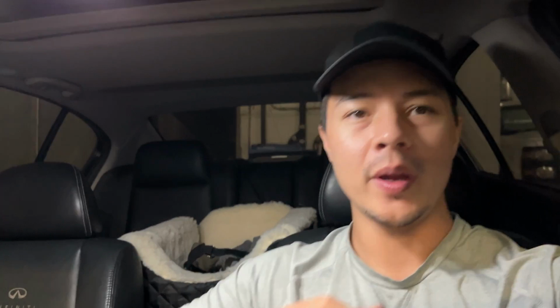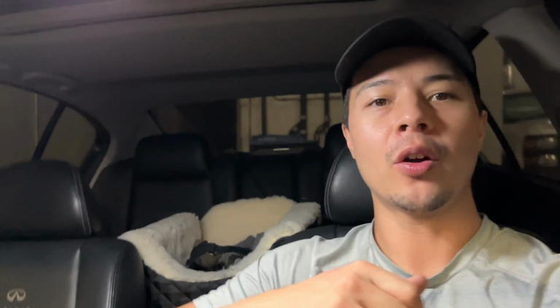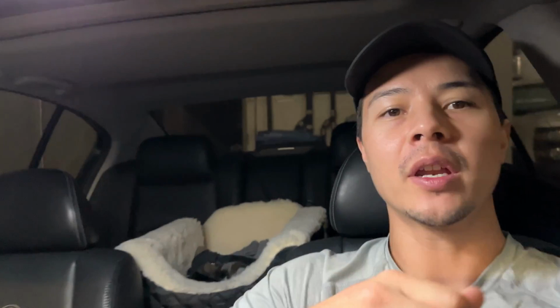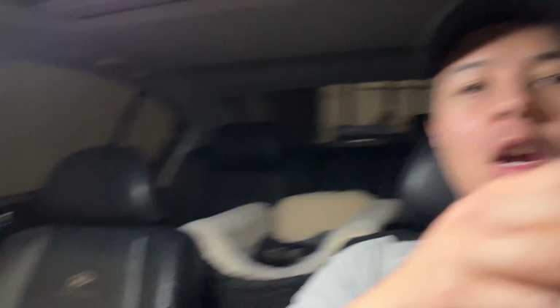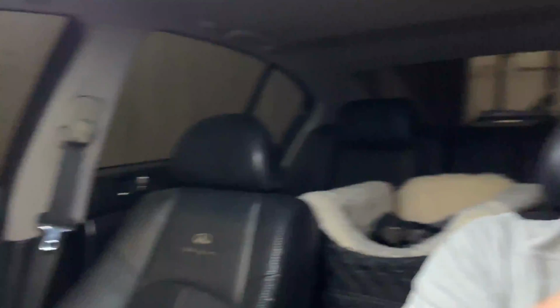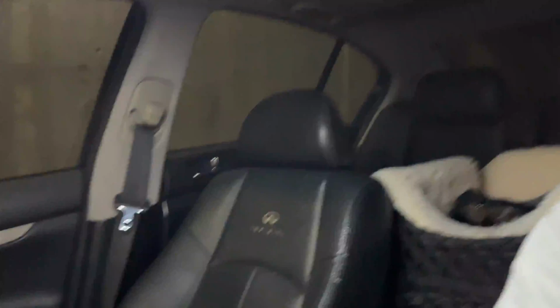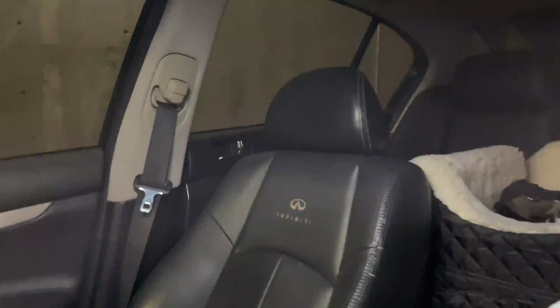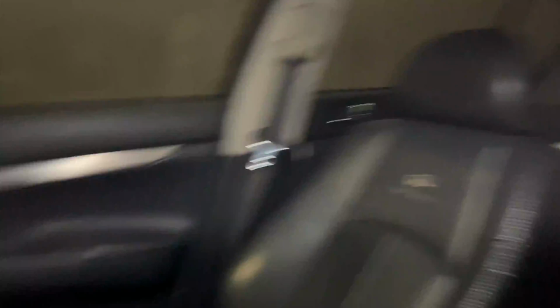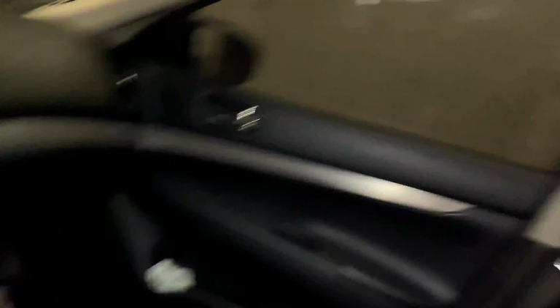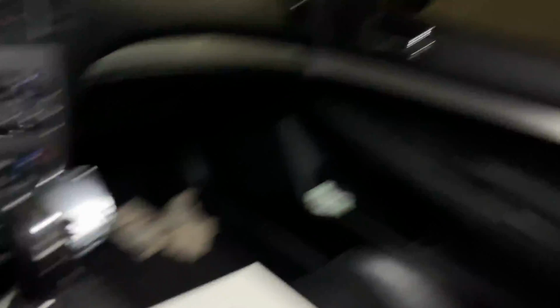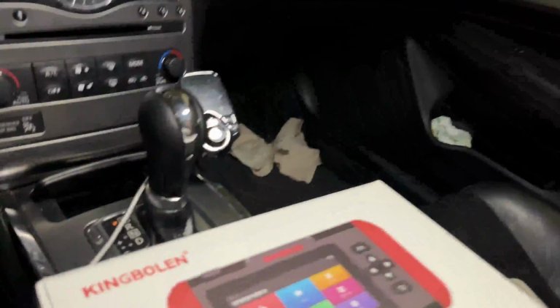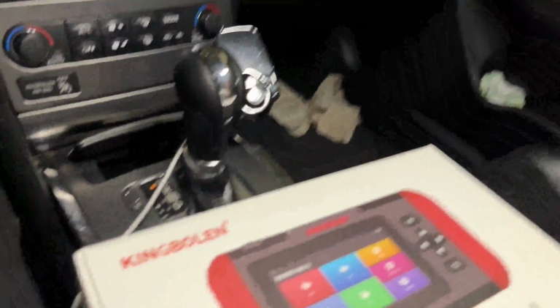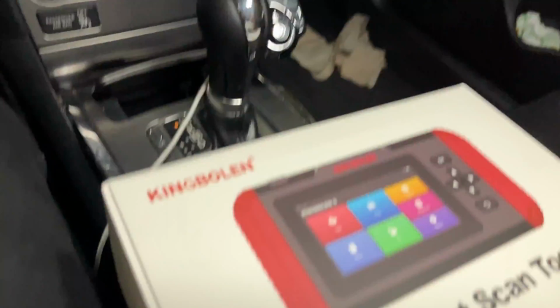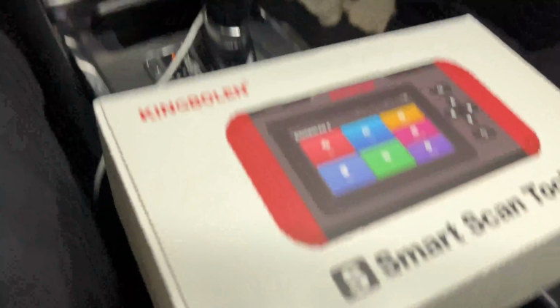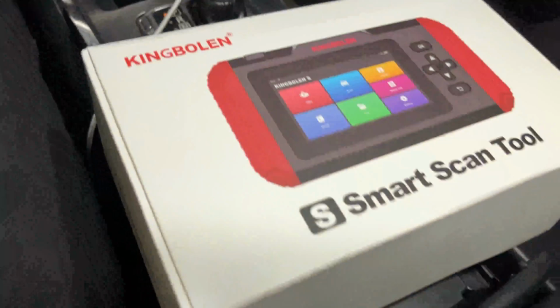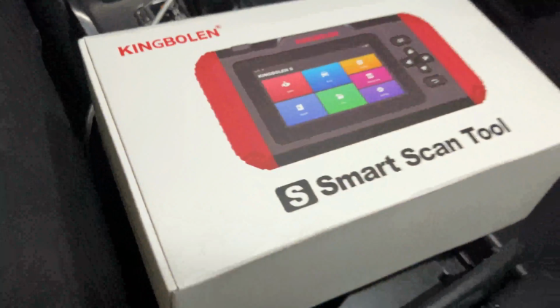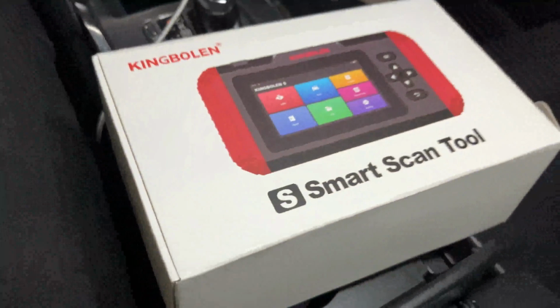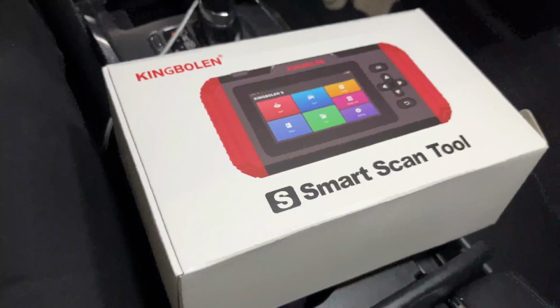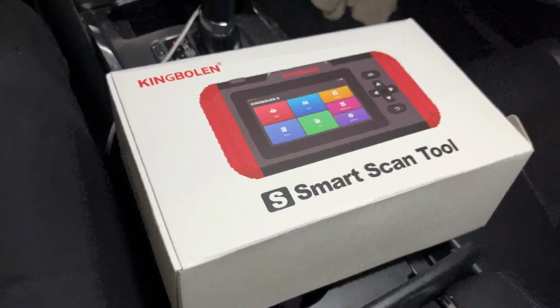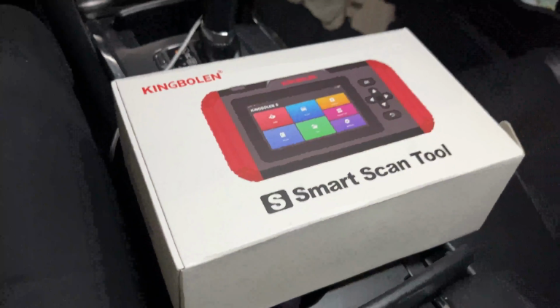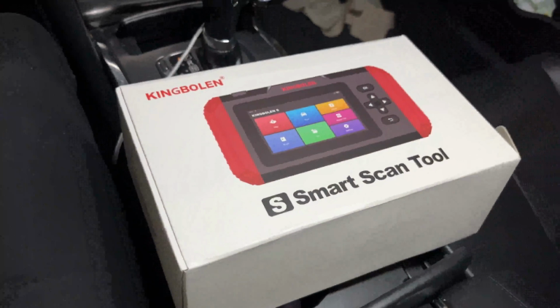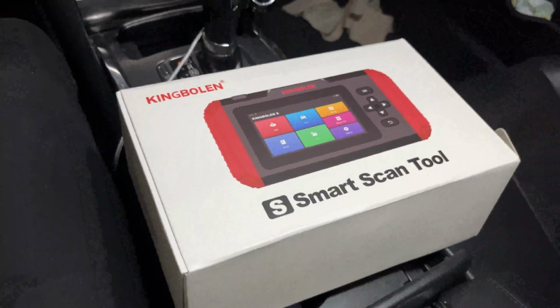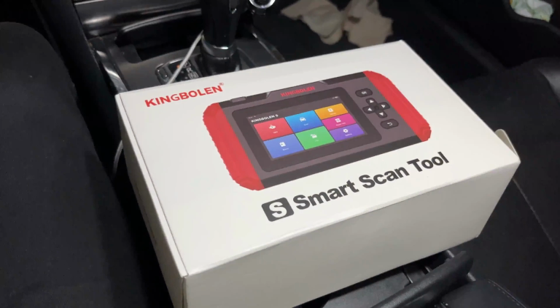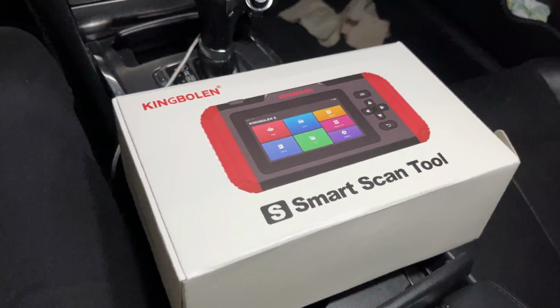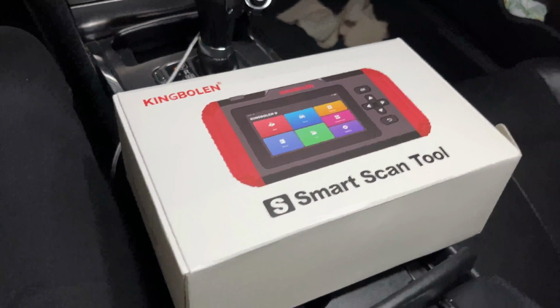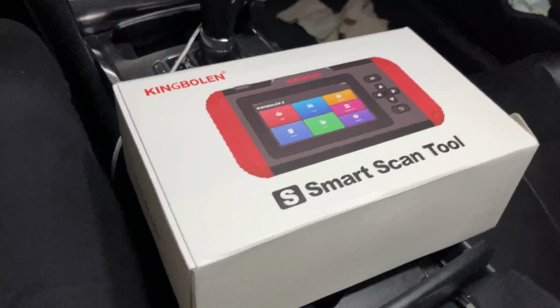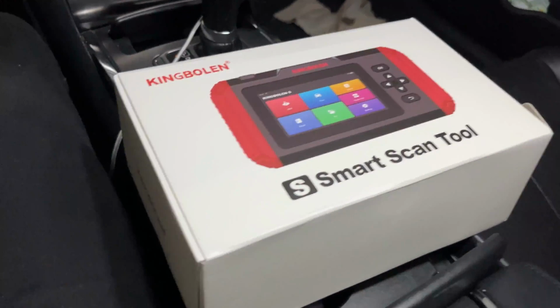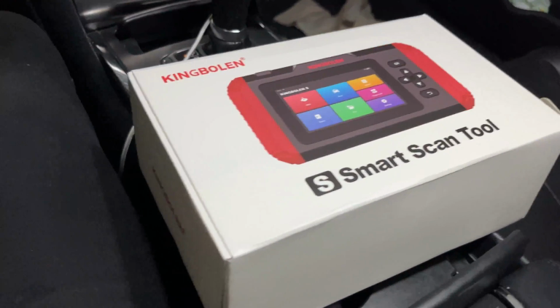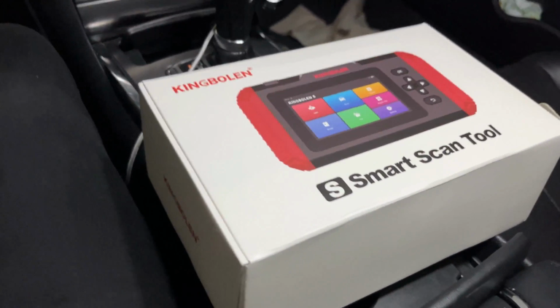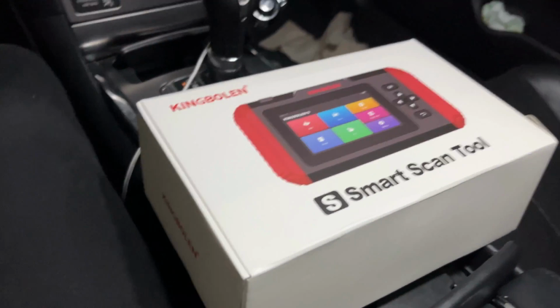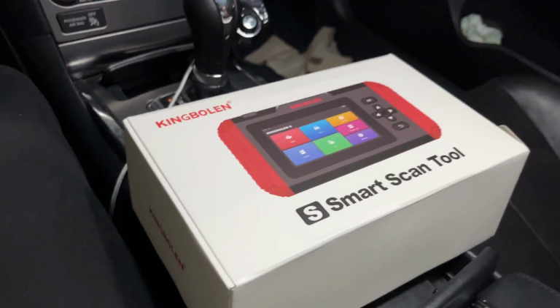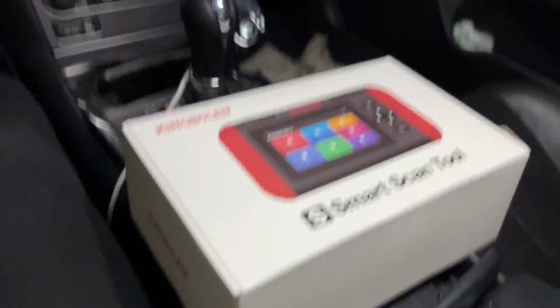We are going to cover the King Boland S500 Smart Scan Tool. Let's get into it.